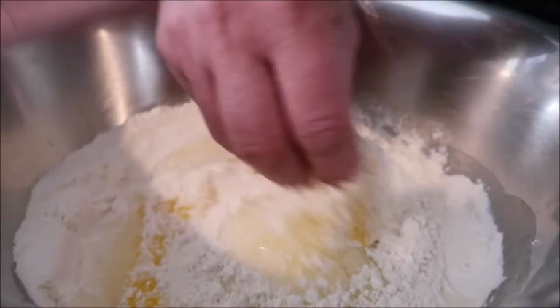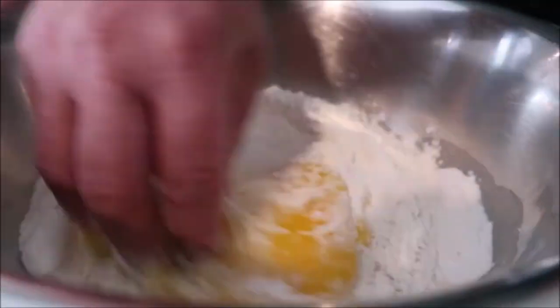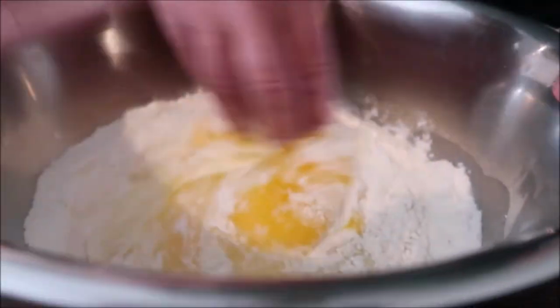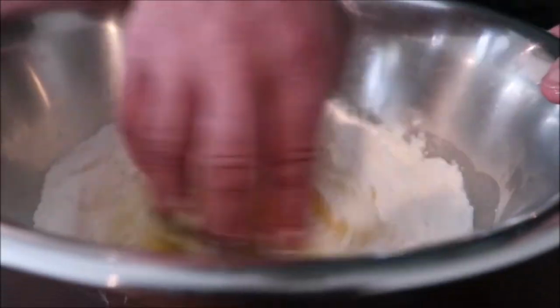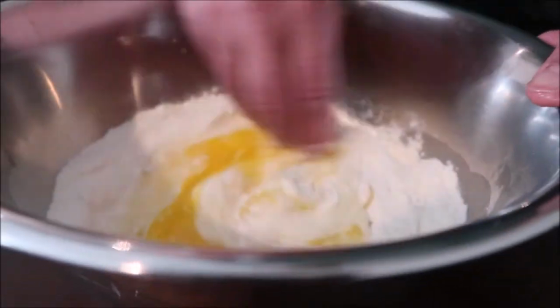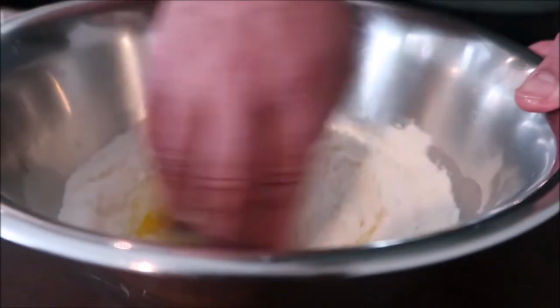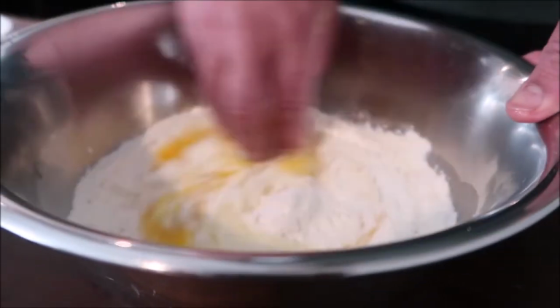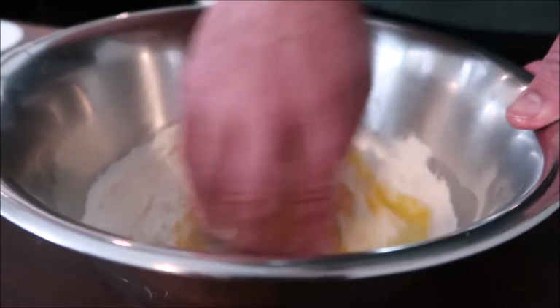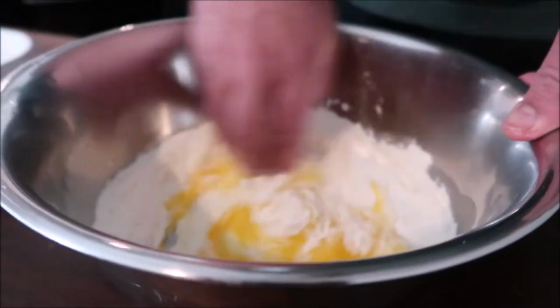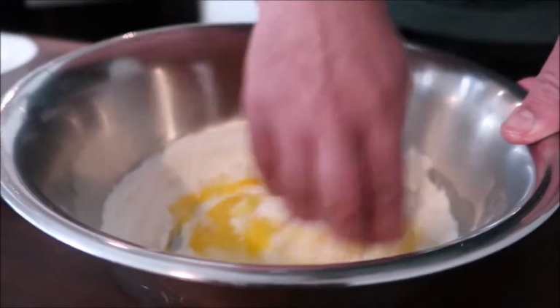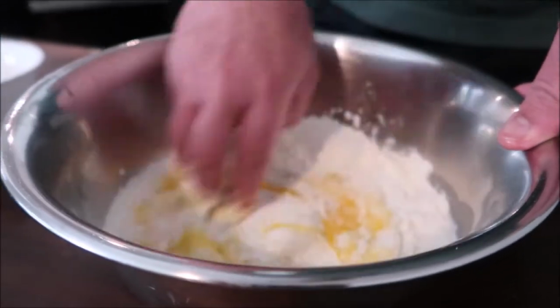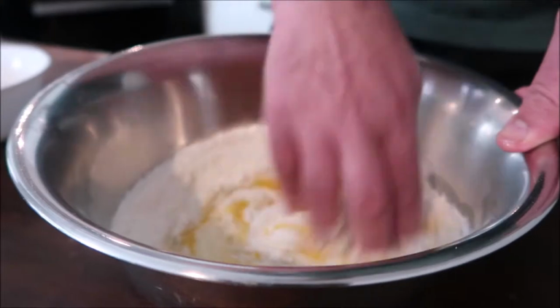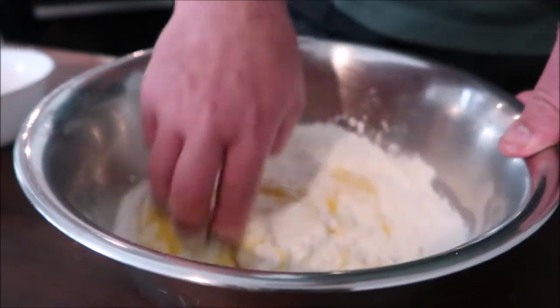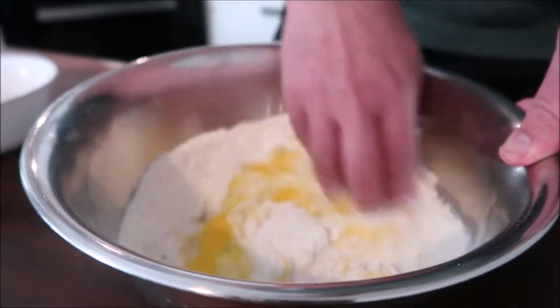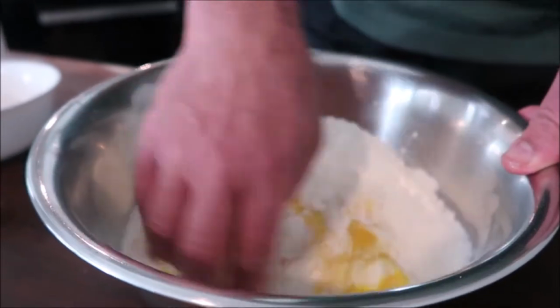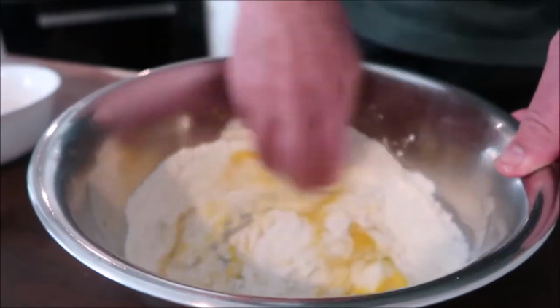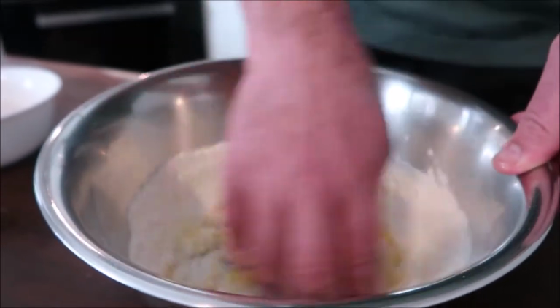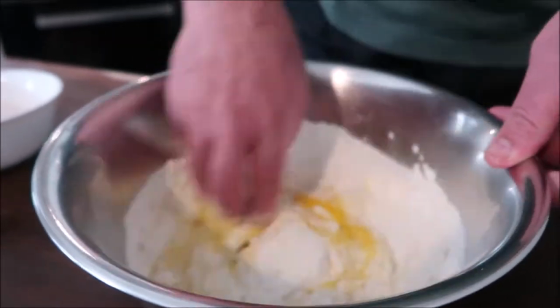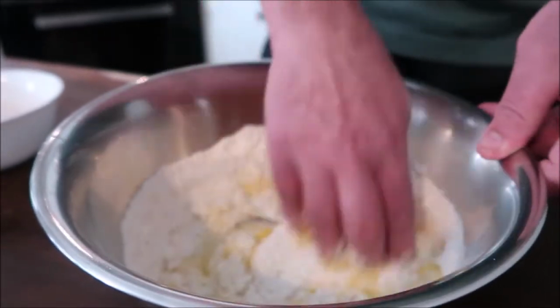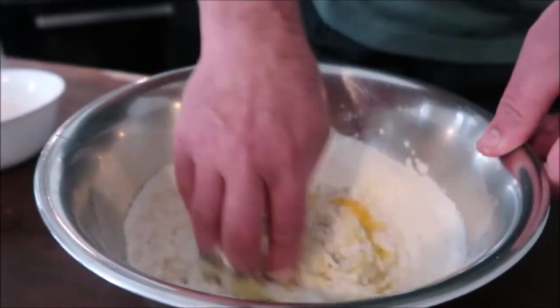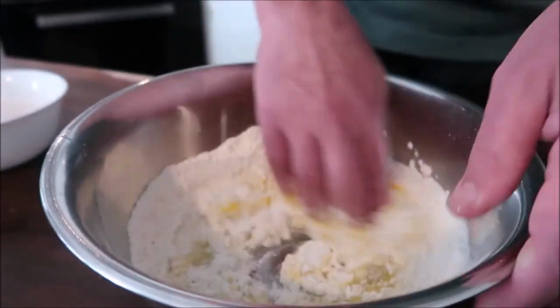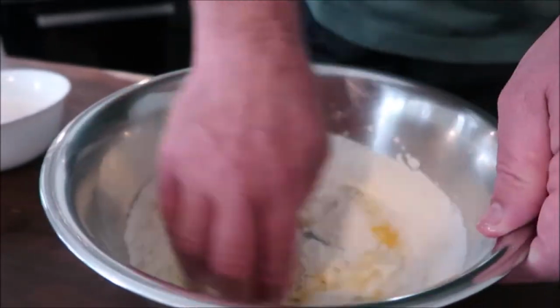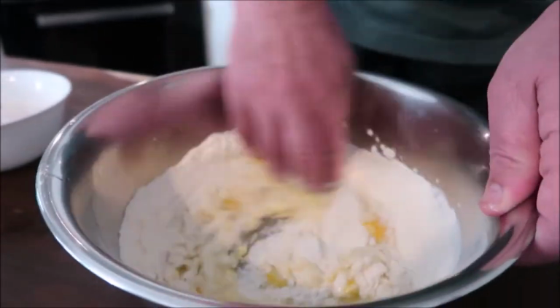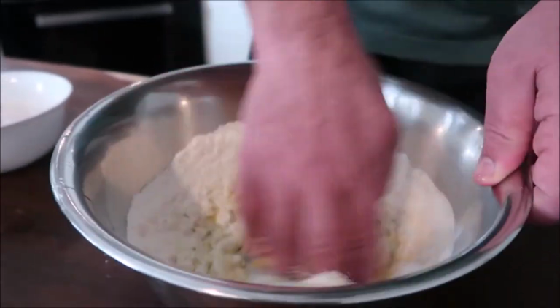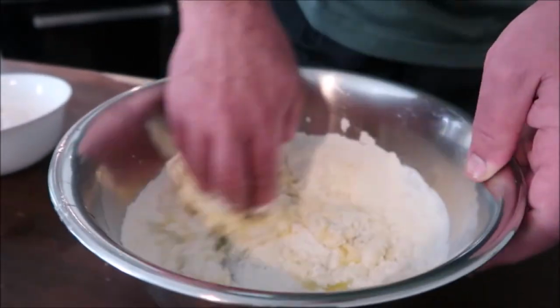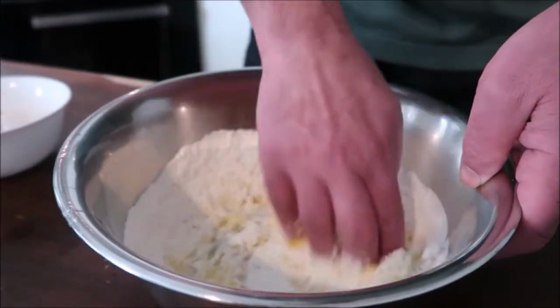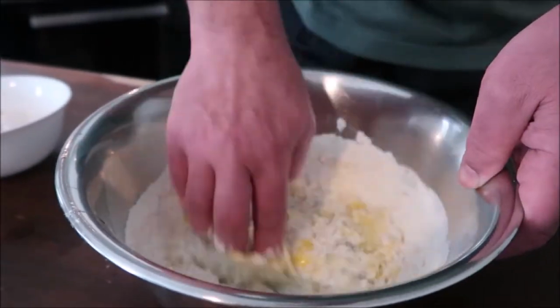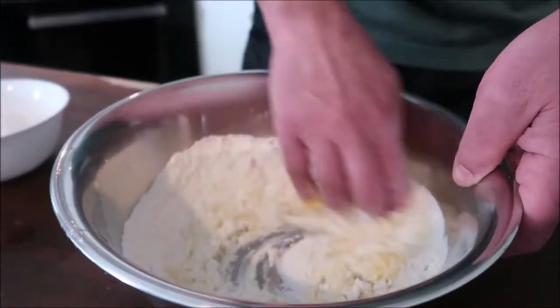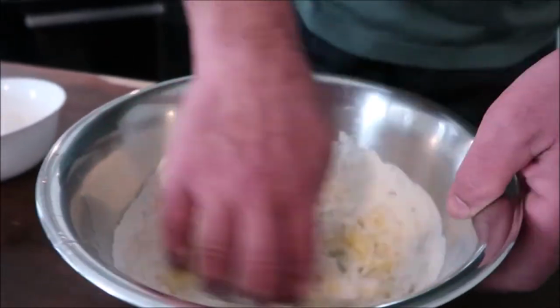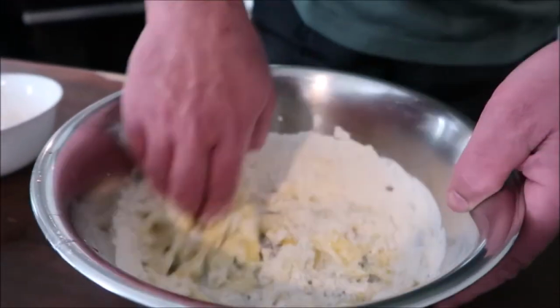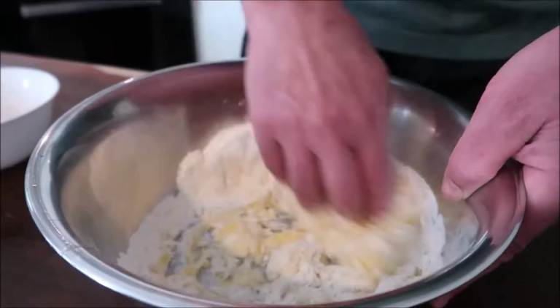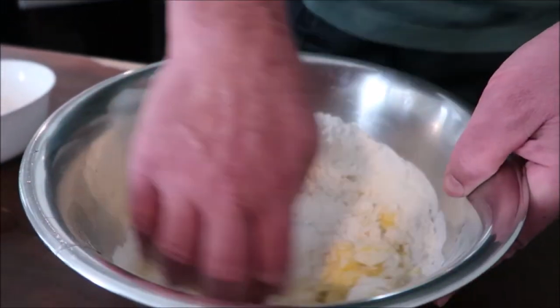It's easy — you don't need to worry, you don't need to panic. Just go ahead and knead it with your hands.